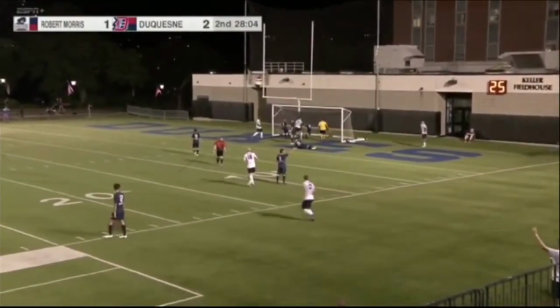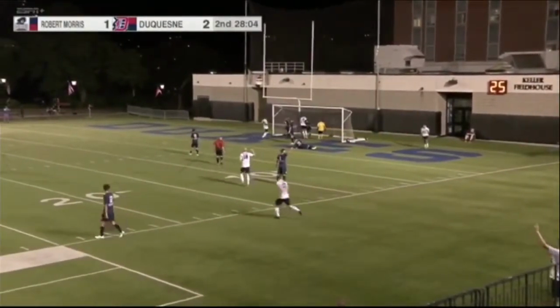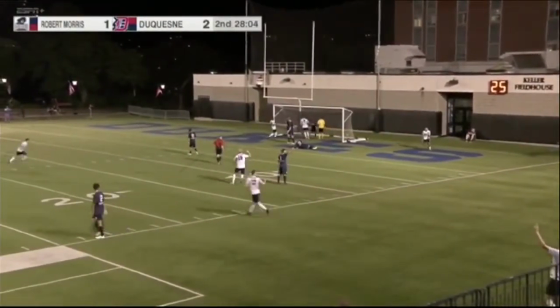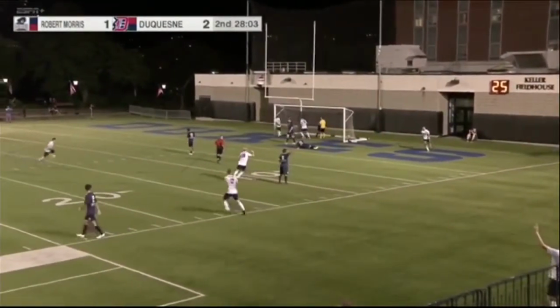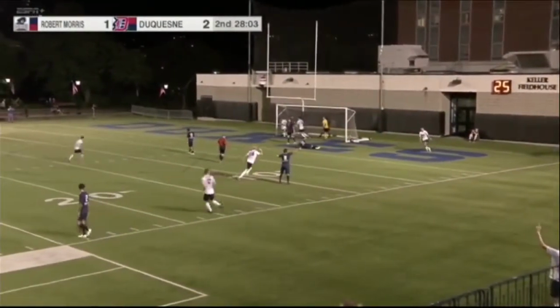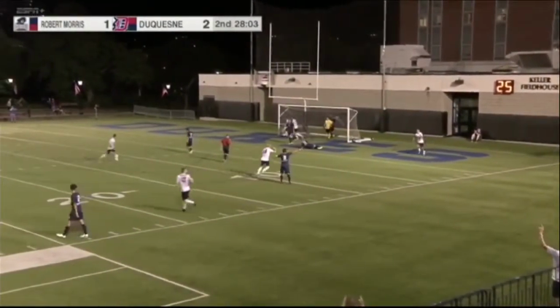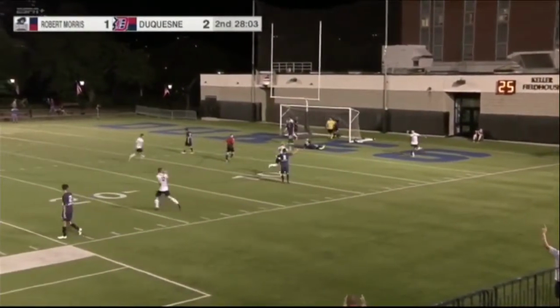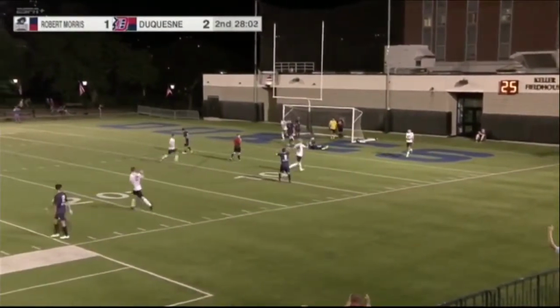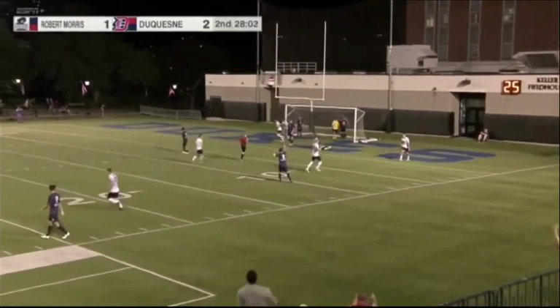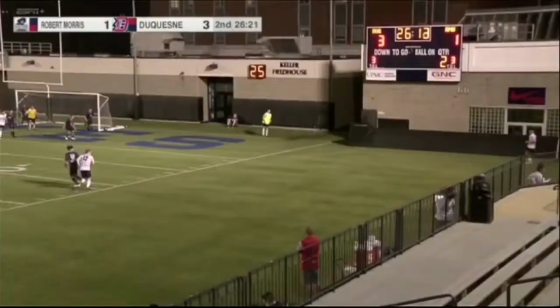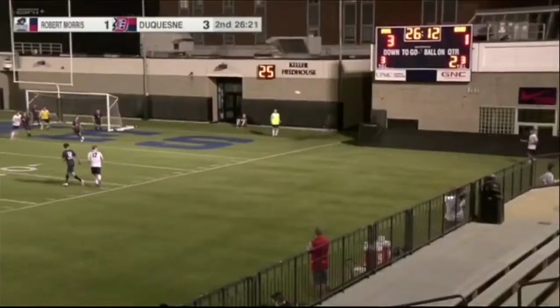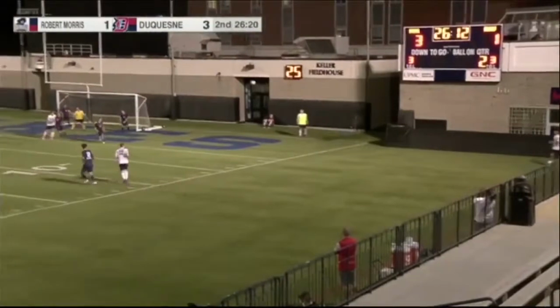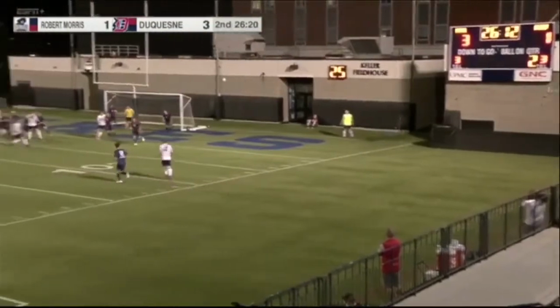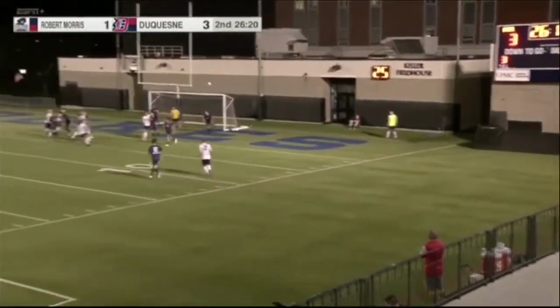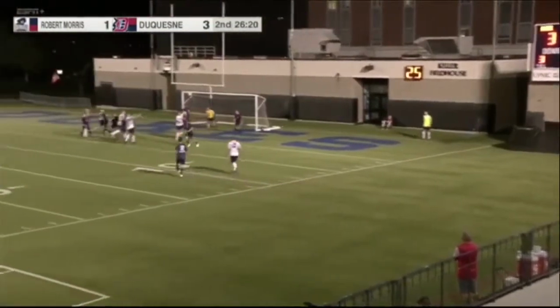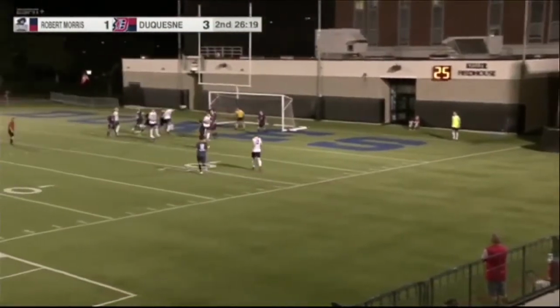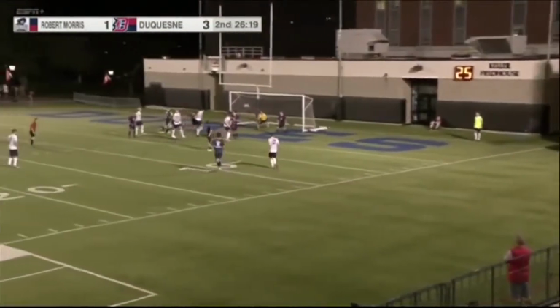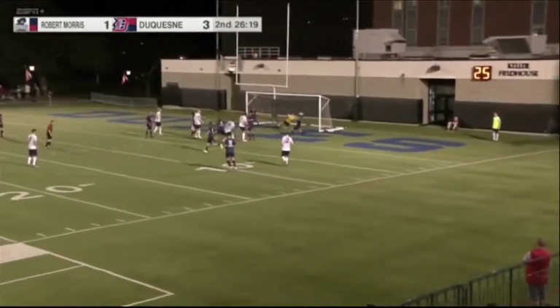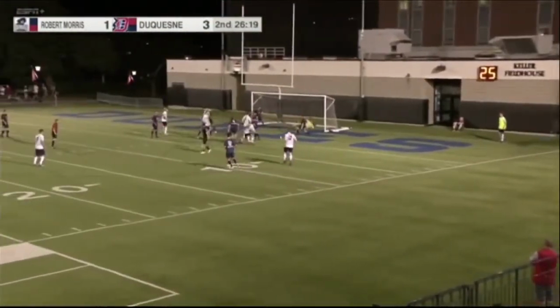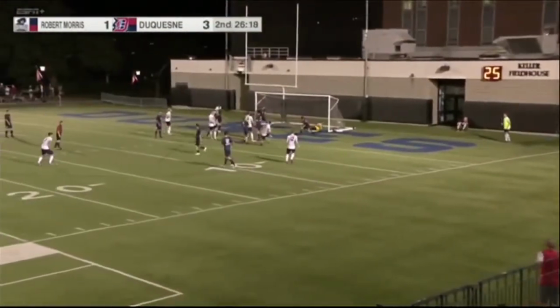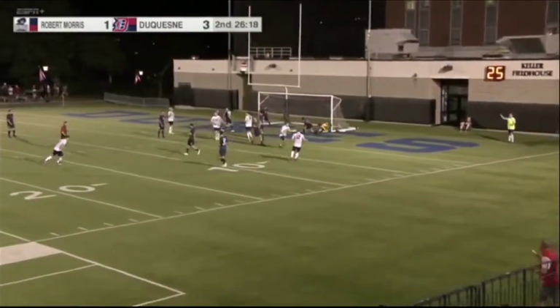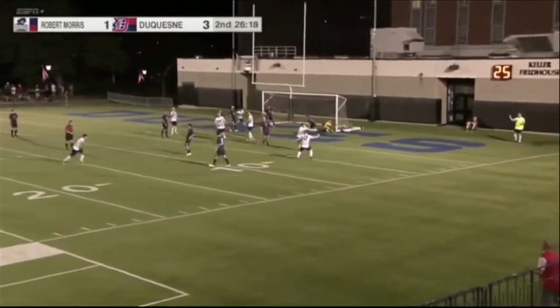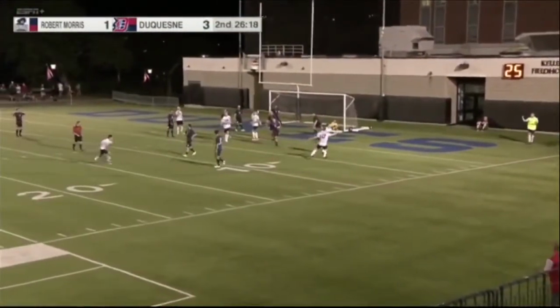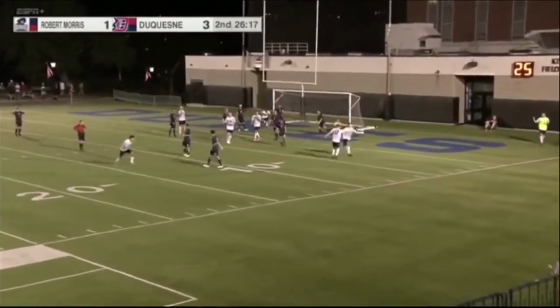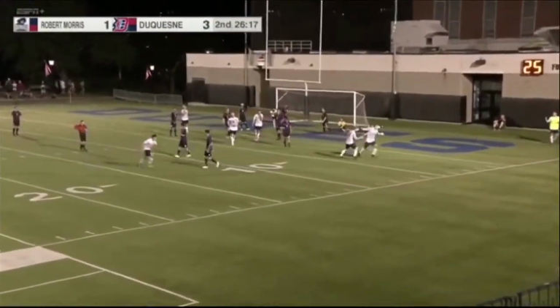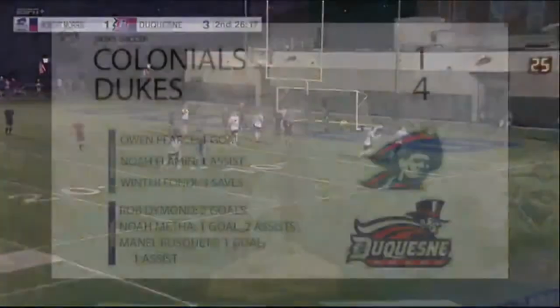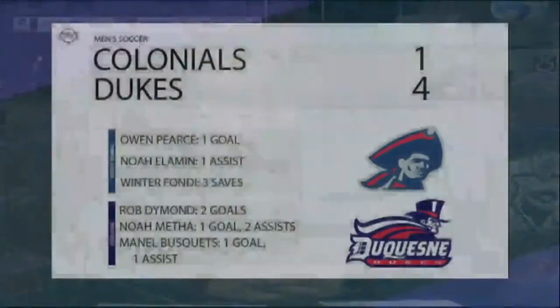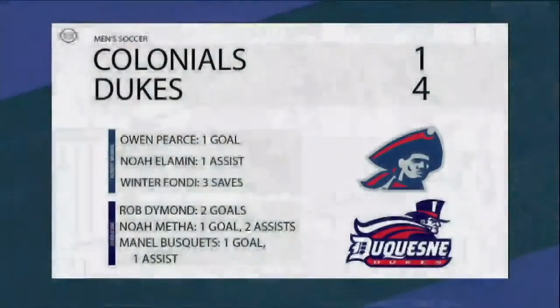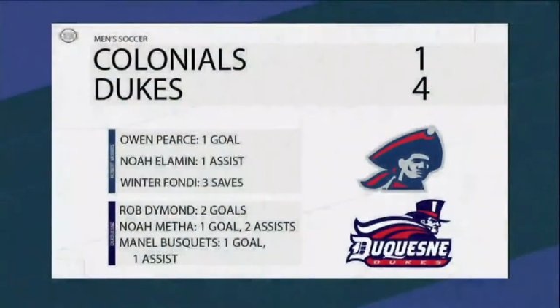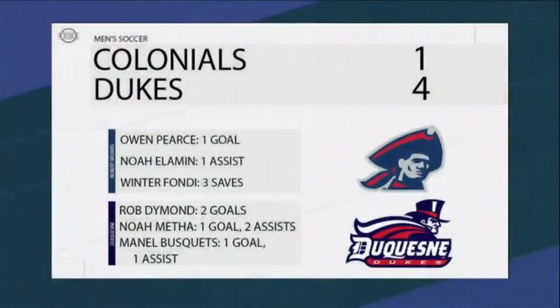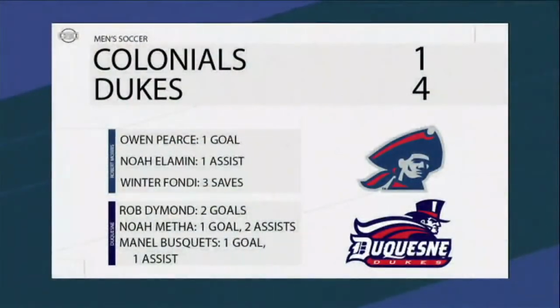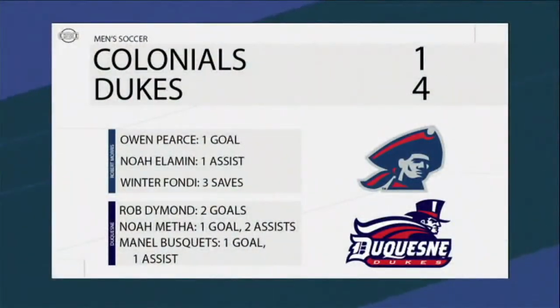Oh, and a goal there by Rob Diamond. Diamond scored two of the goals in the game for Duquesne — the first one and the last one.